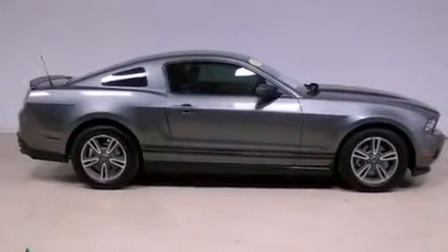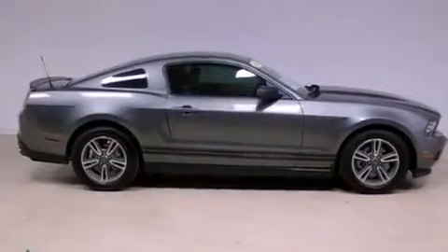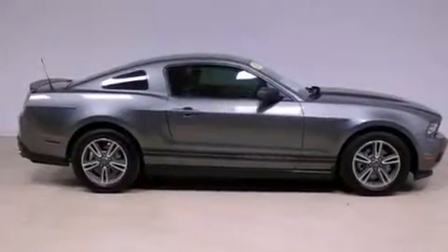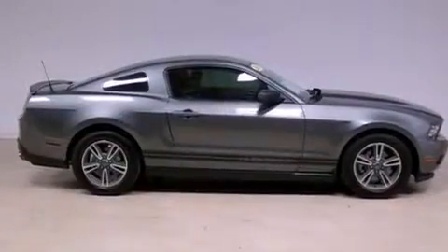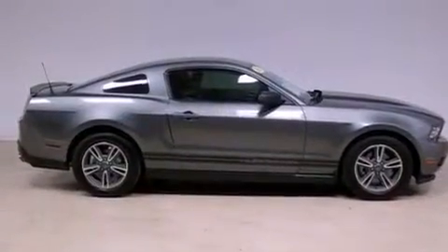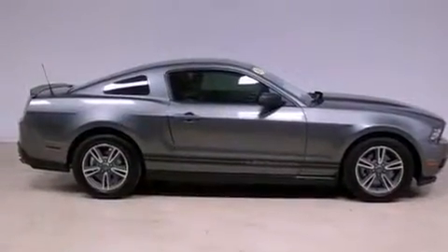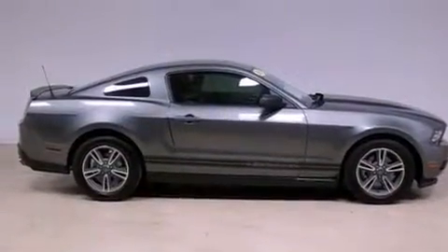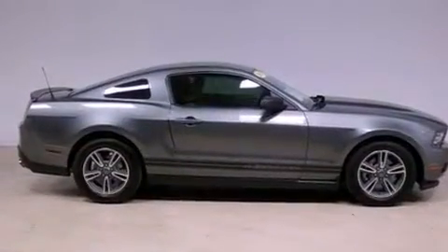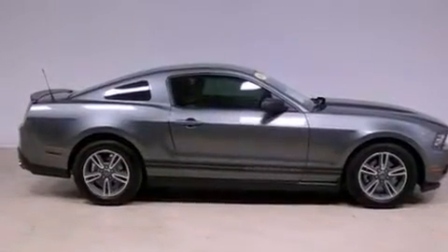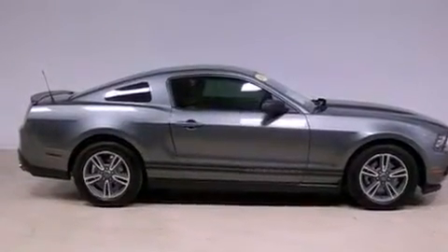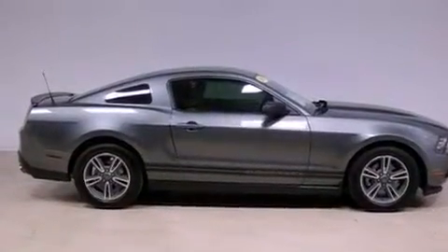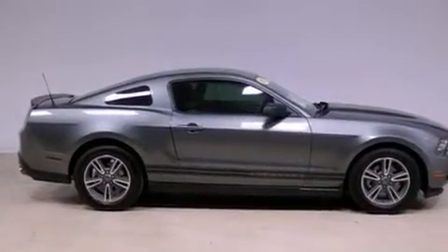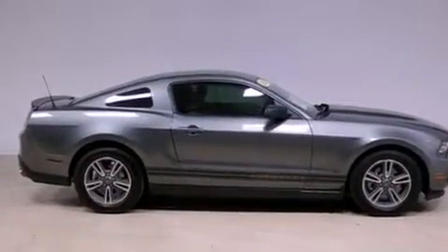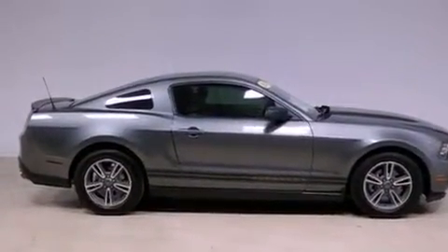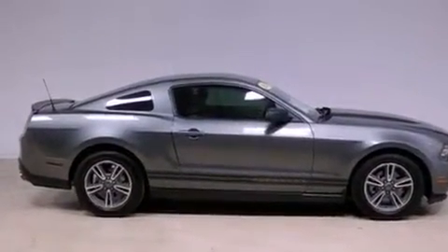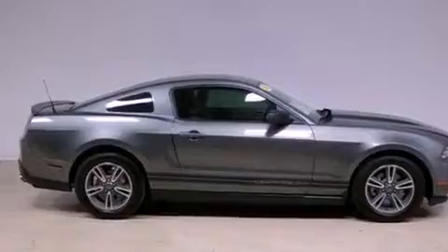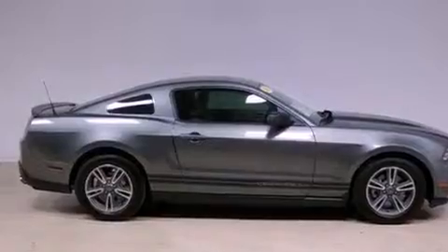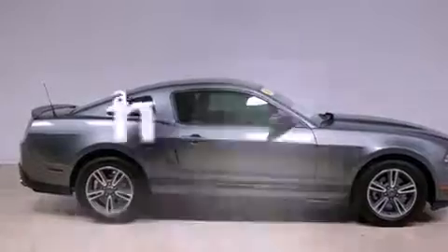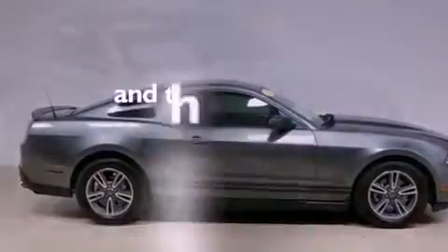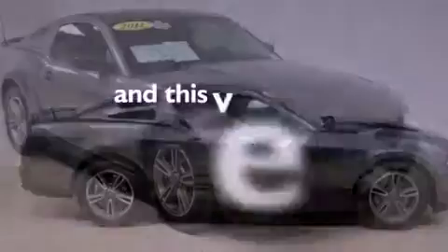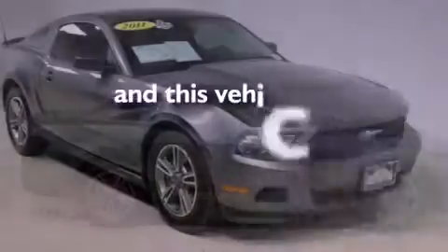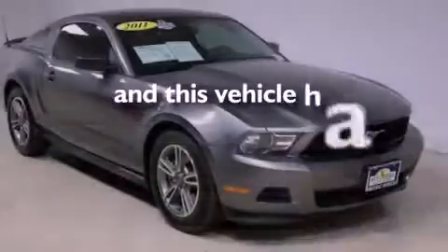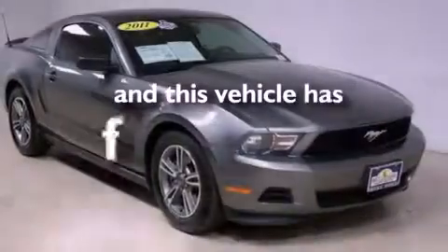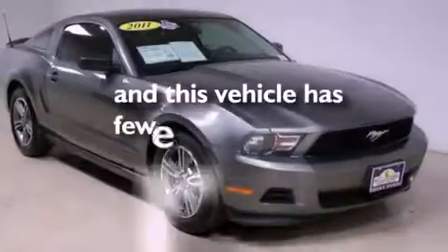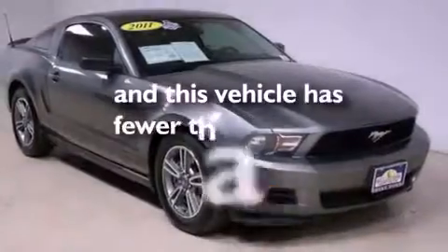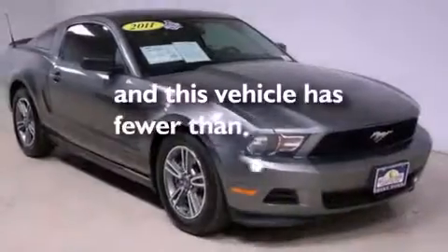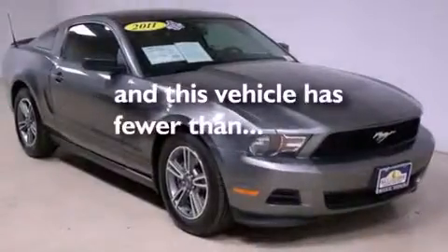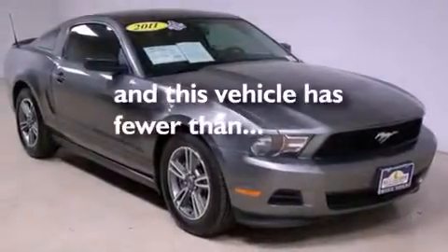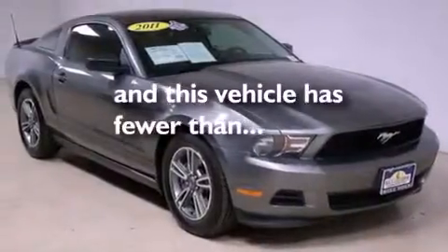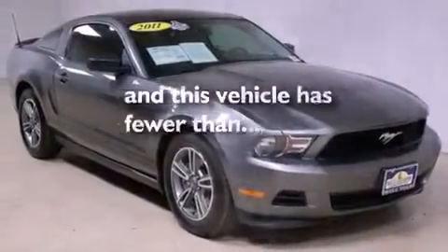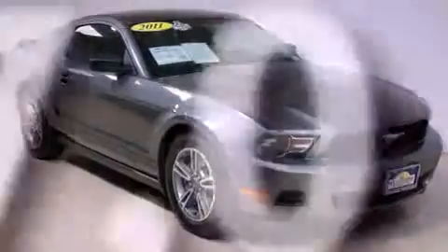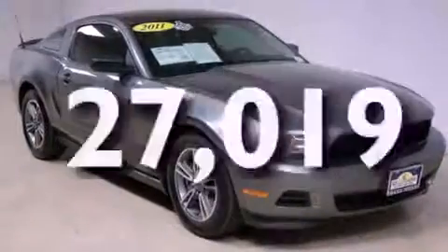Side curtain airbags, keyless entry, and this vehicle has fewer than 28,000 miles on the odometer.